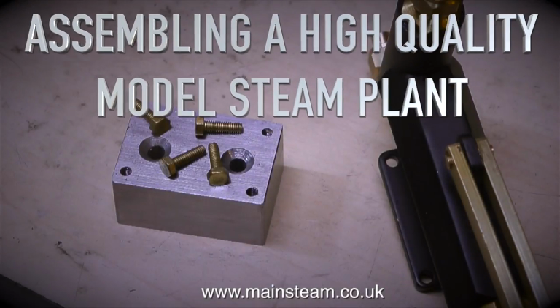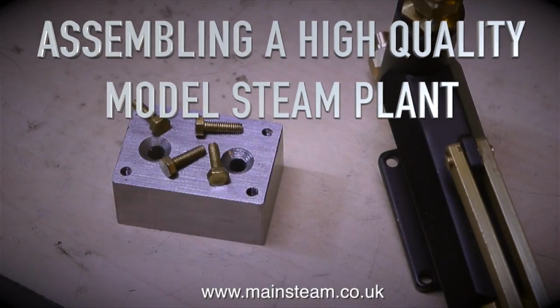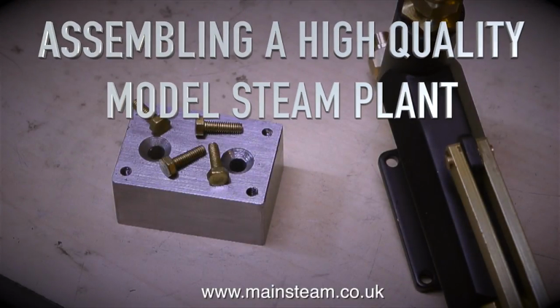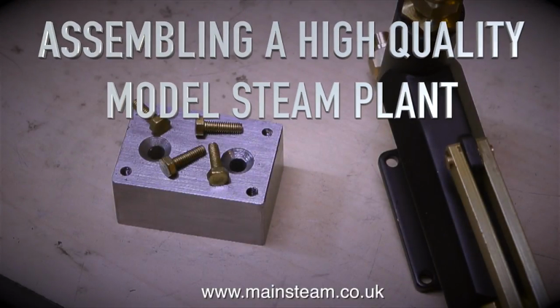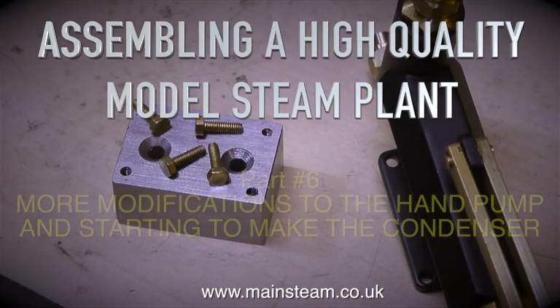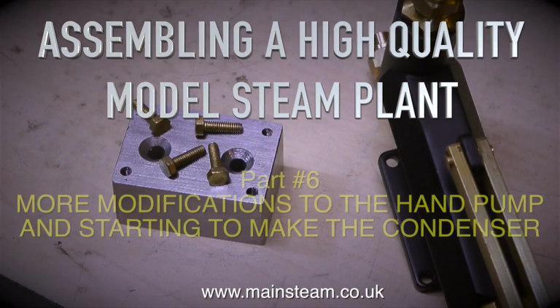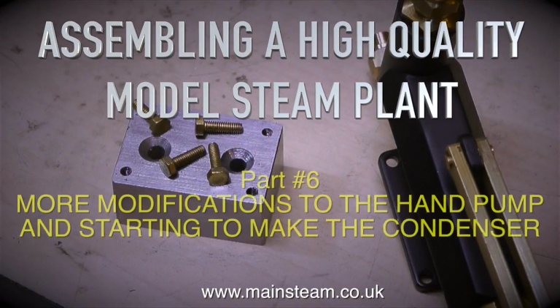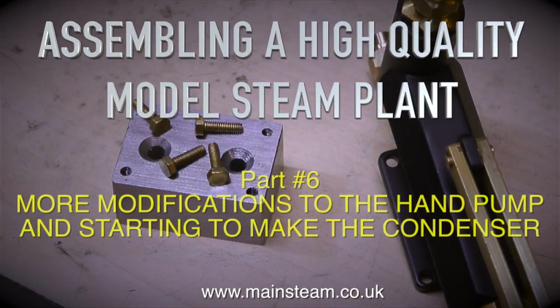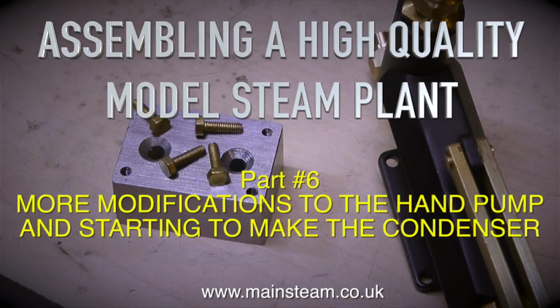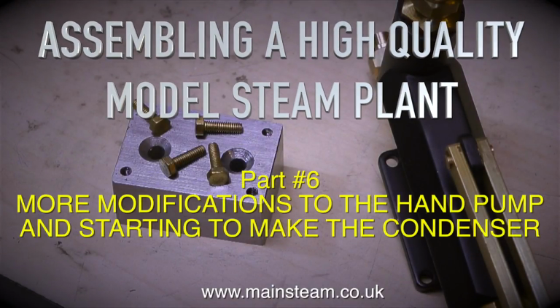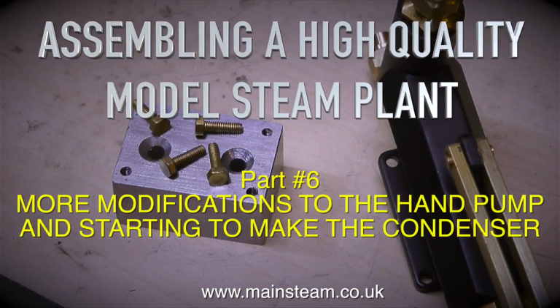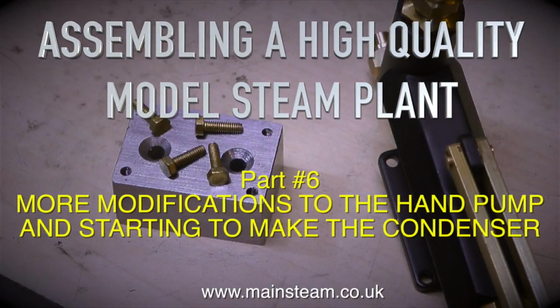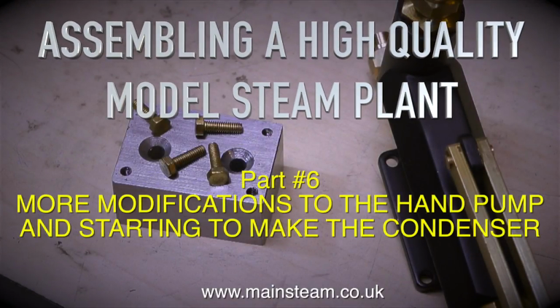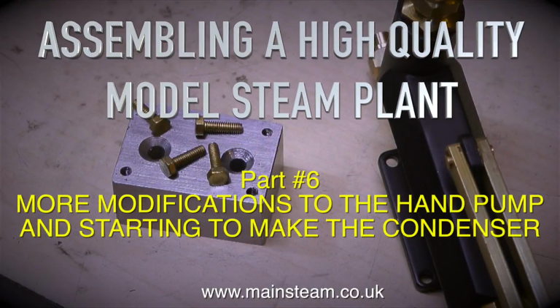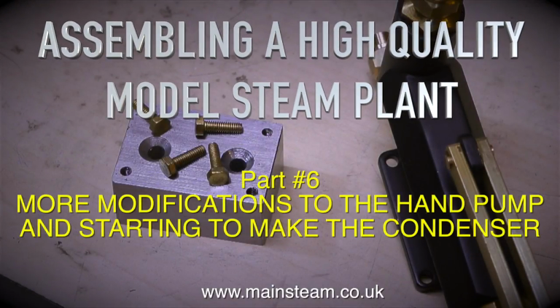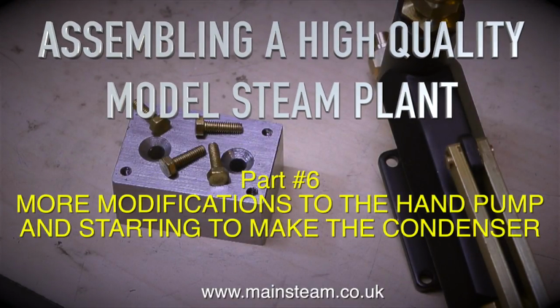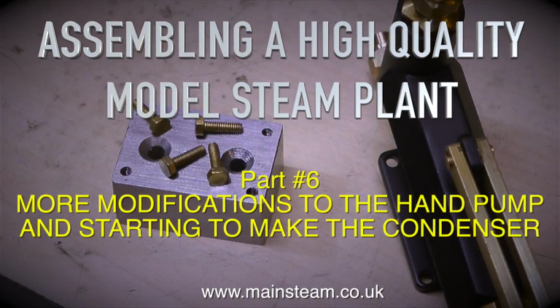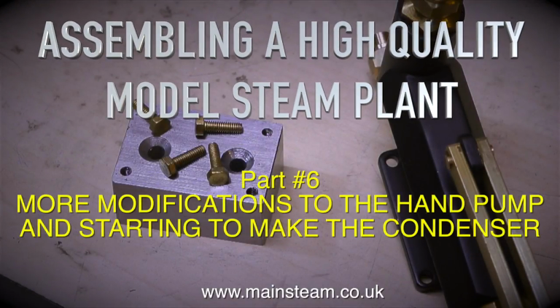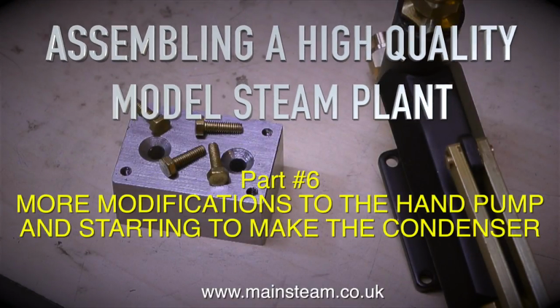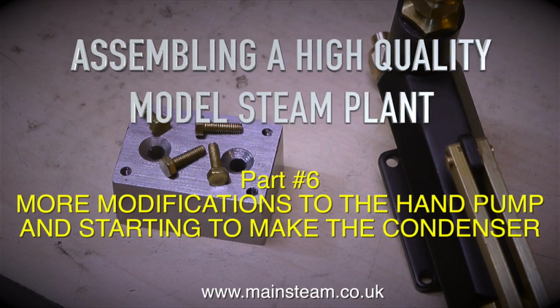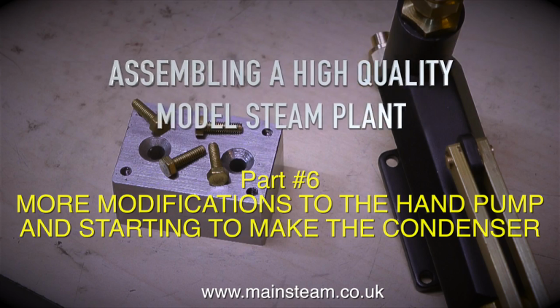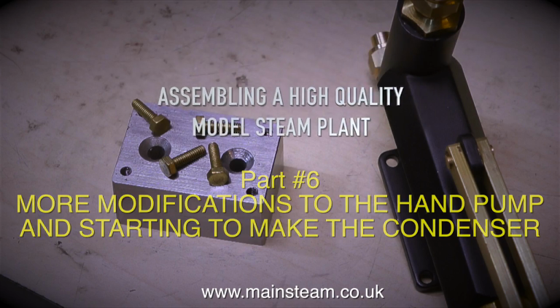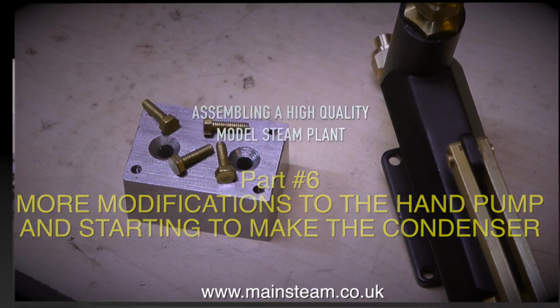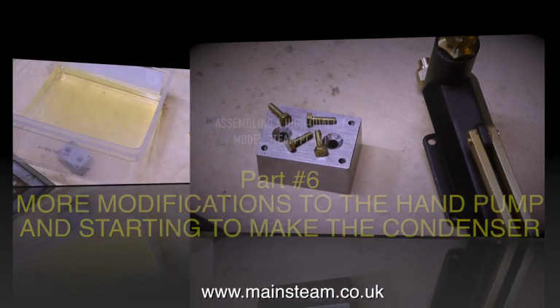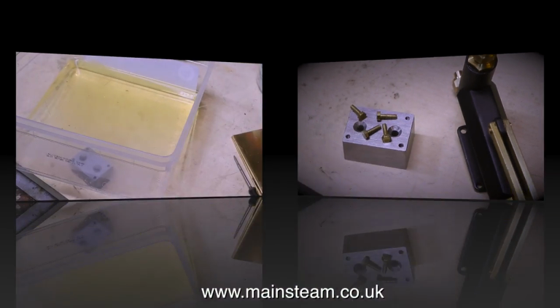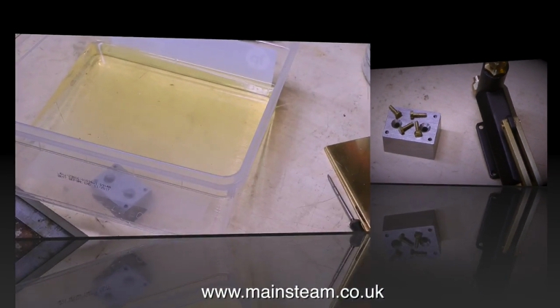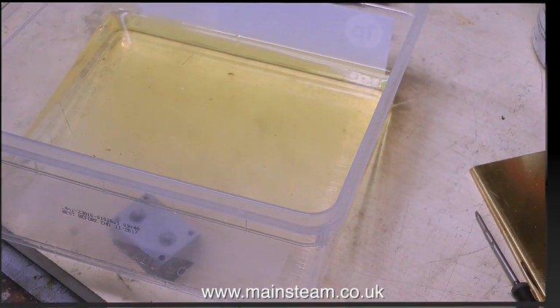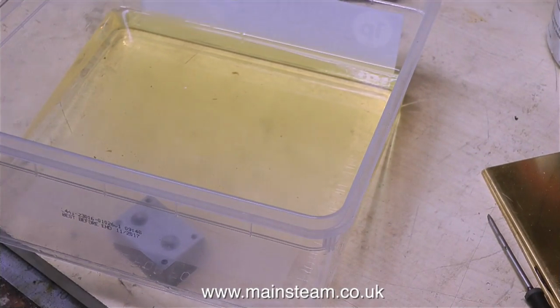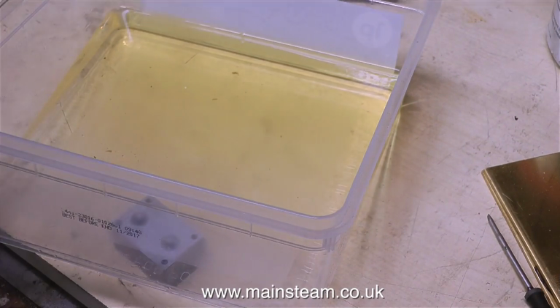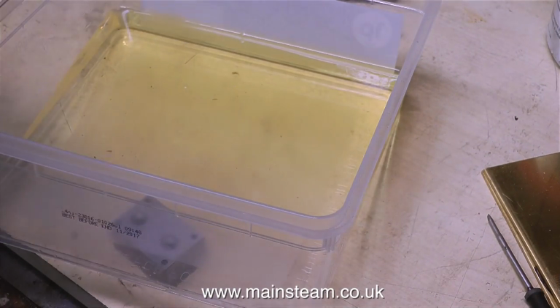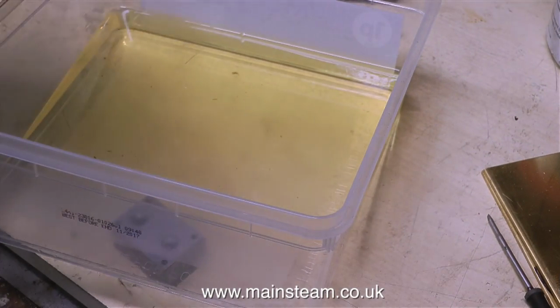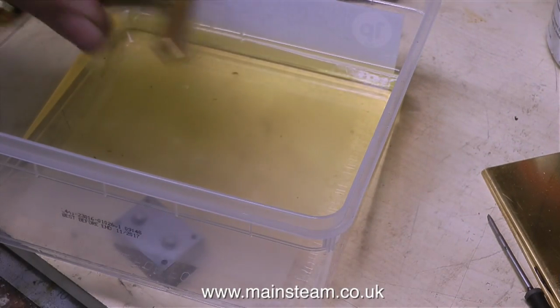Assembling a high-quality model steam plant, part 6. More modifications to the hand pump, and starting to make the condenser.